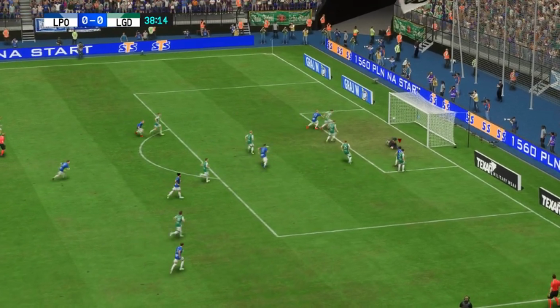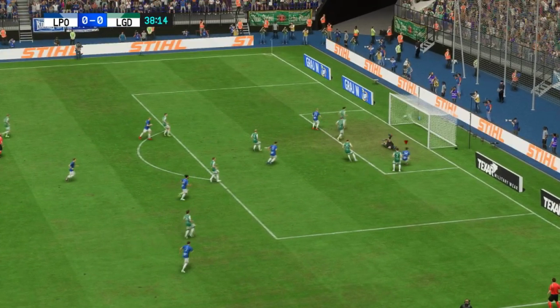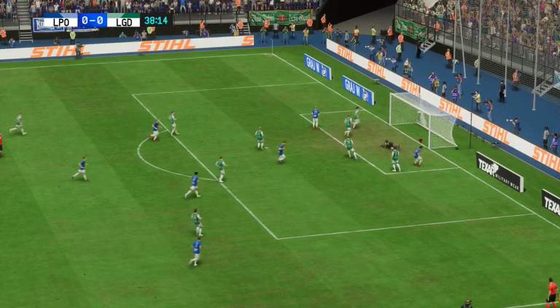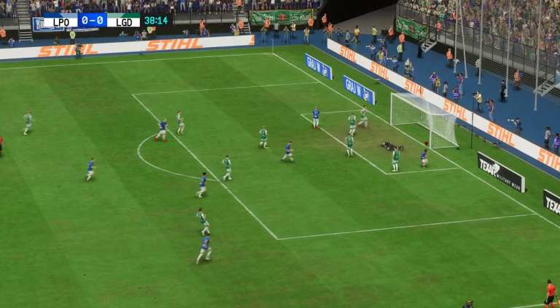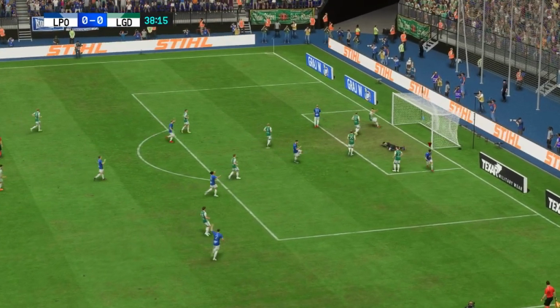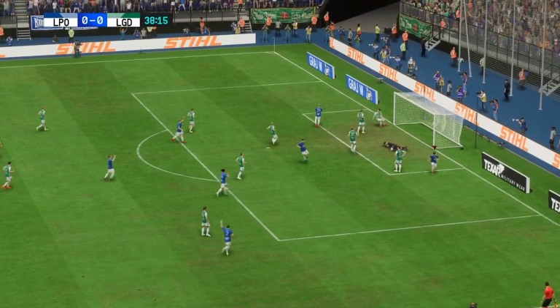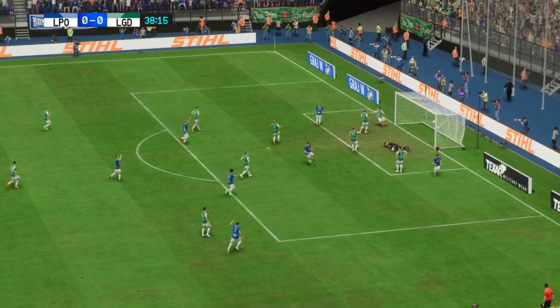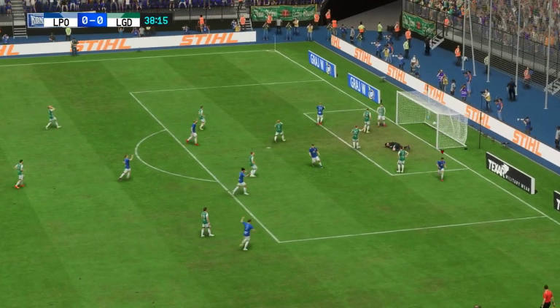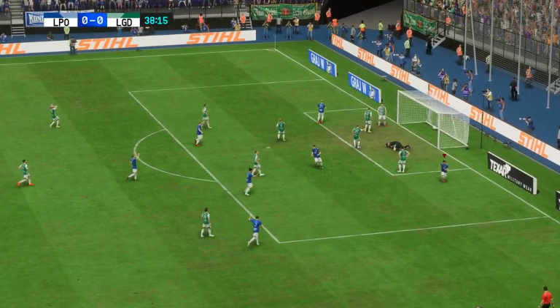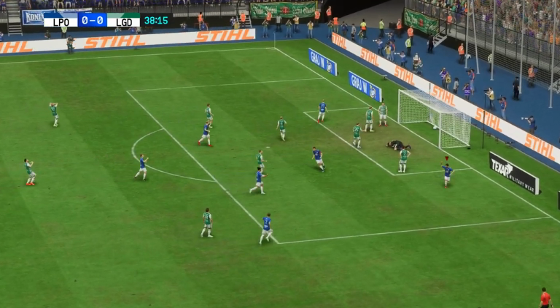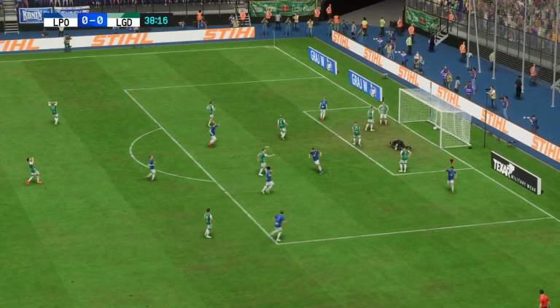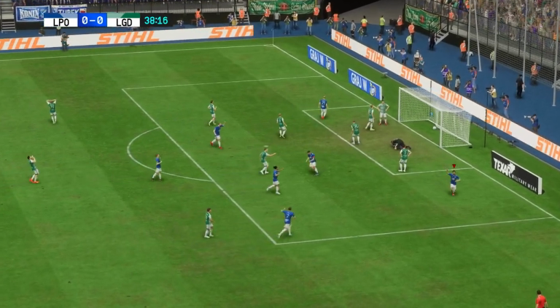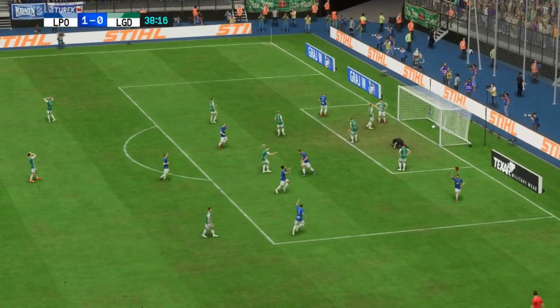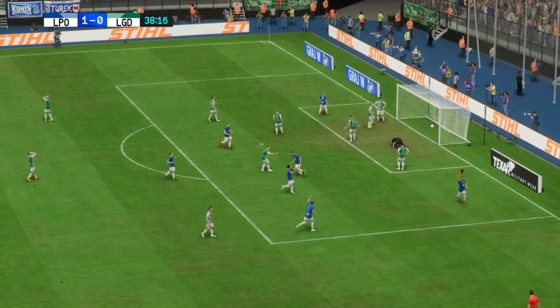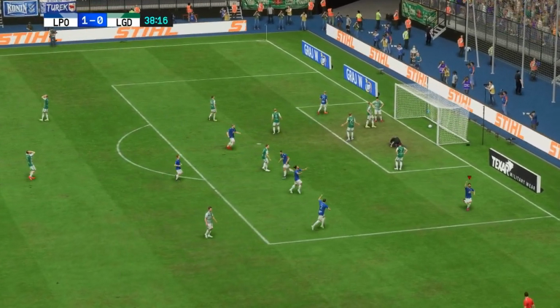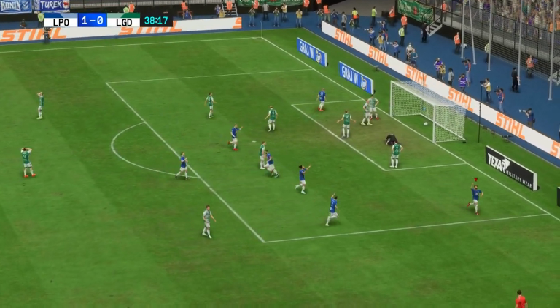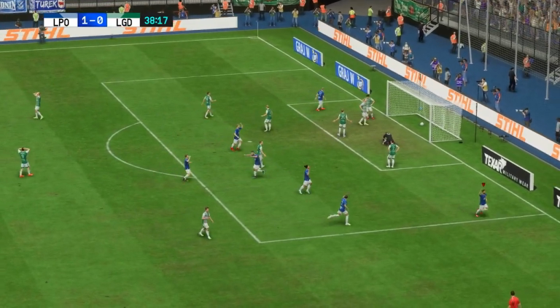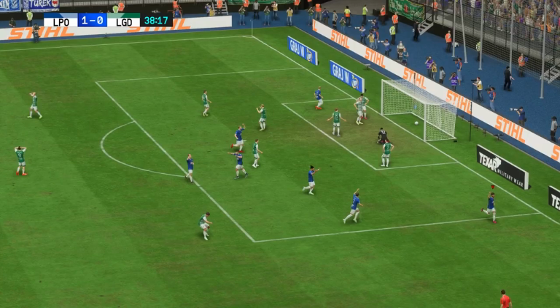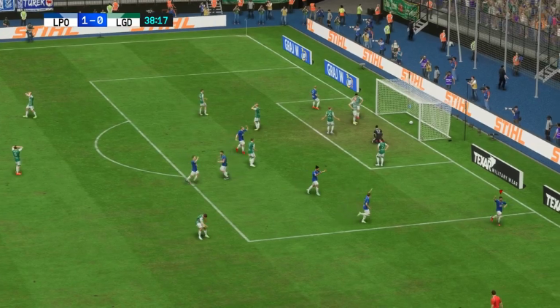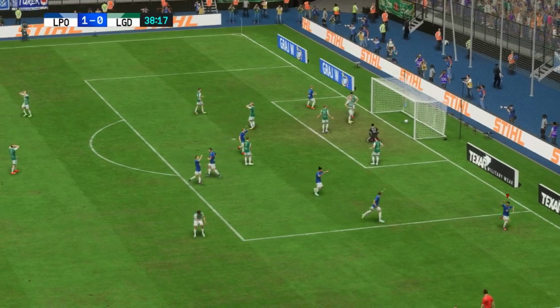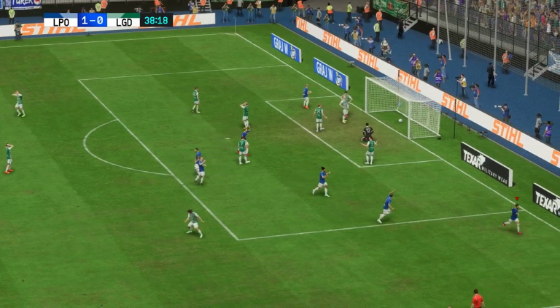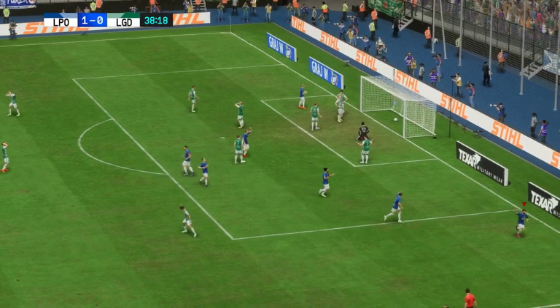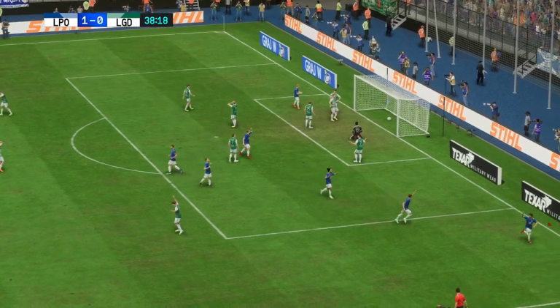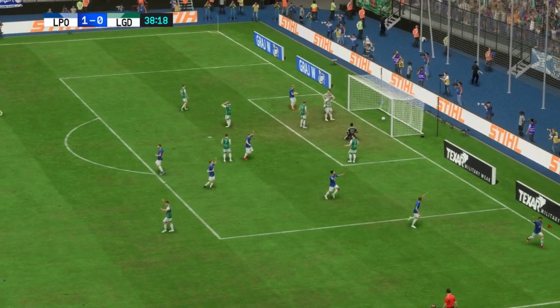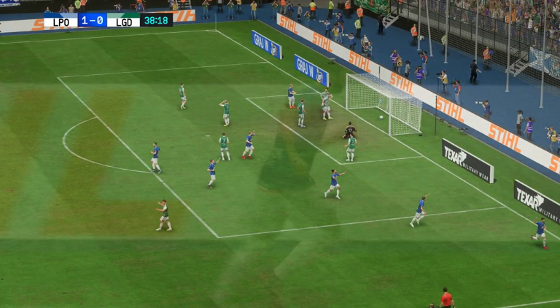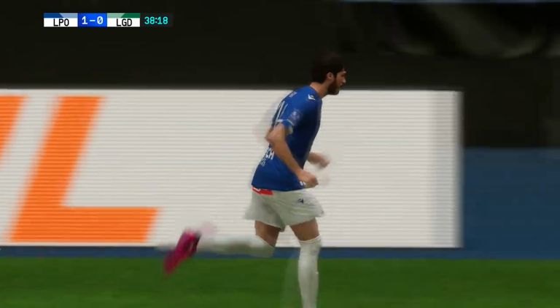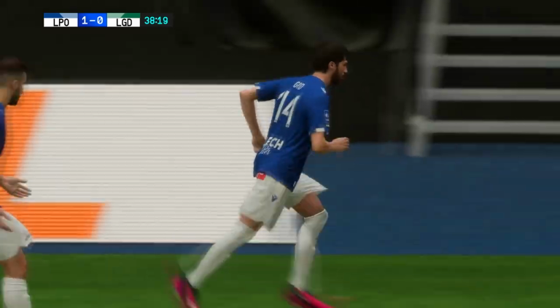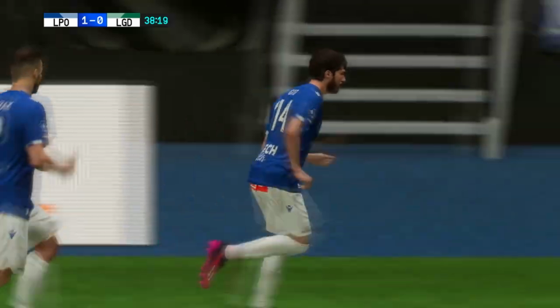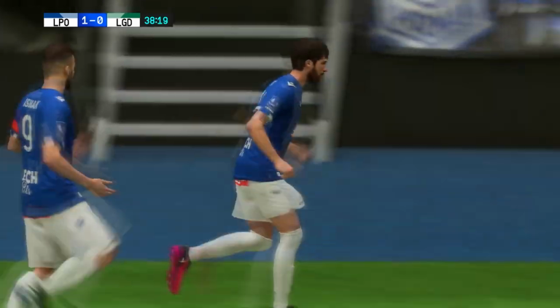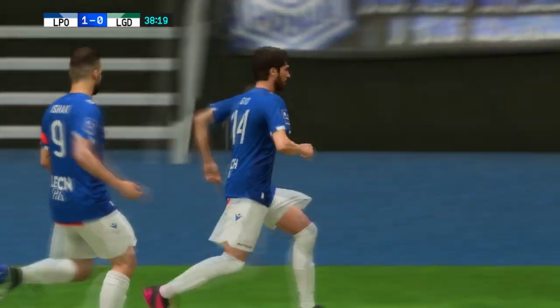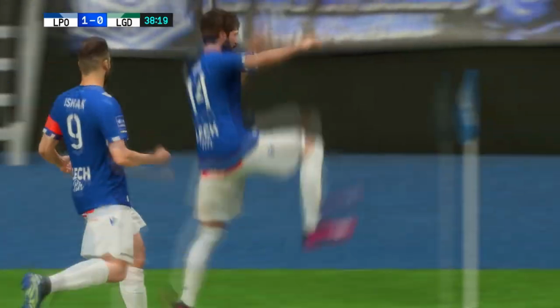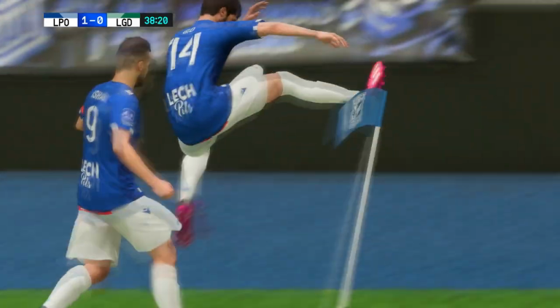And a goal! That will do it! They've been pushing for it and now they've been rewarded.